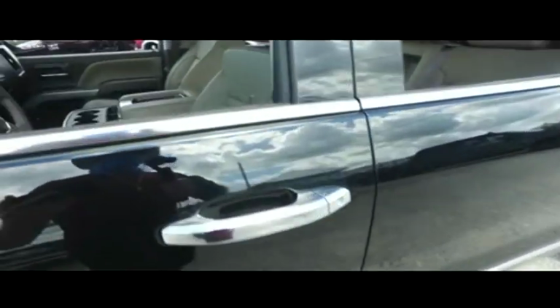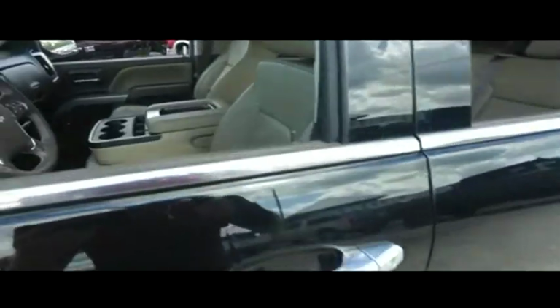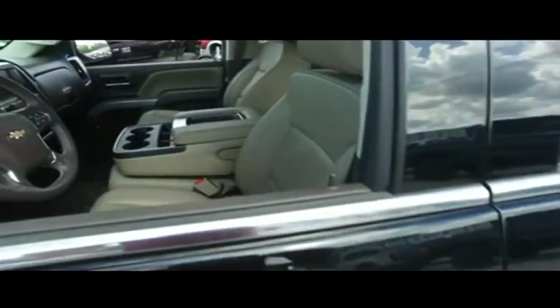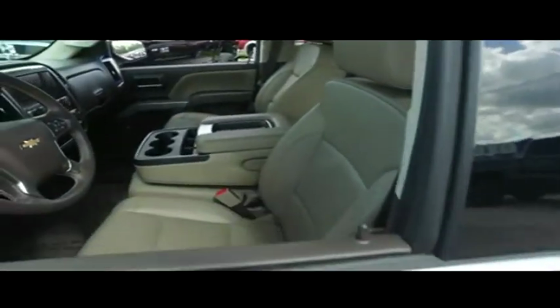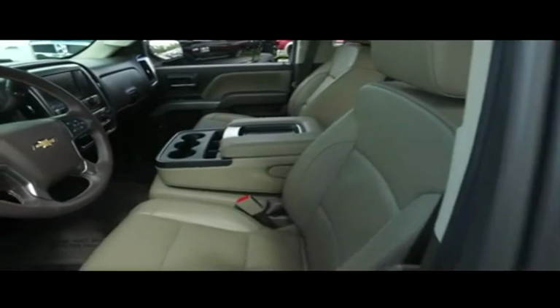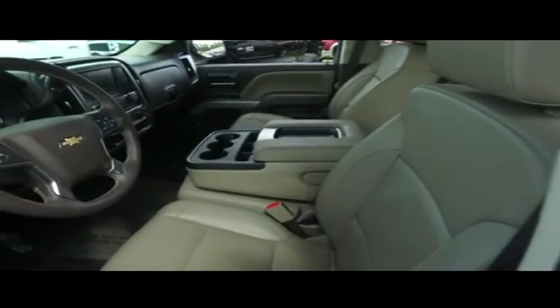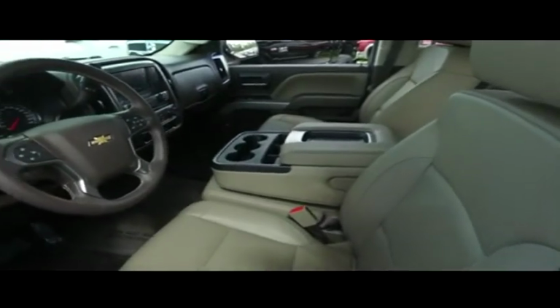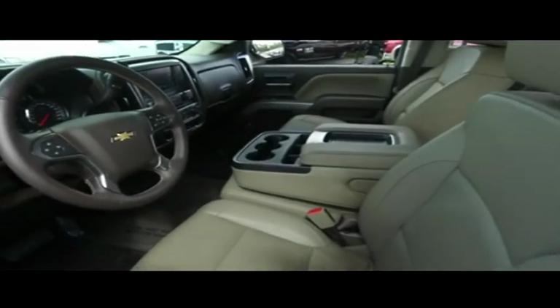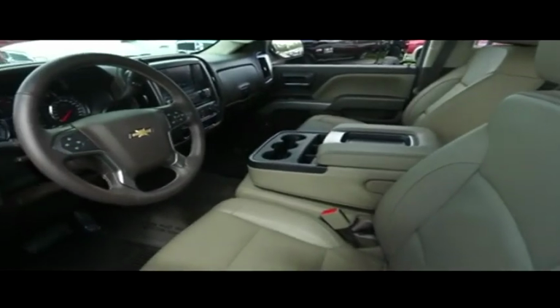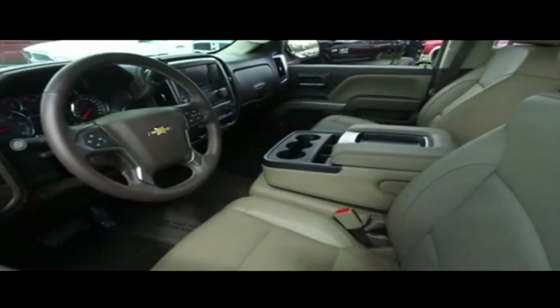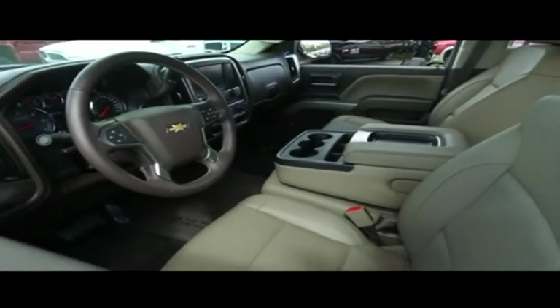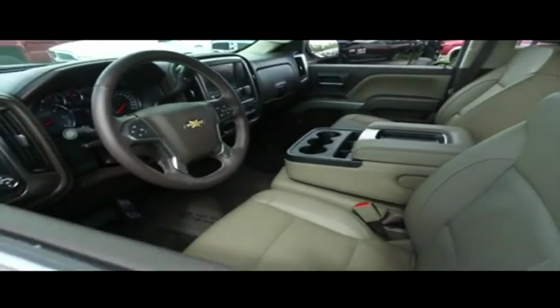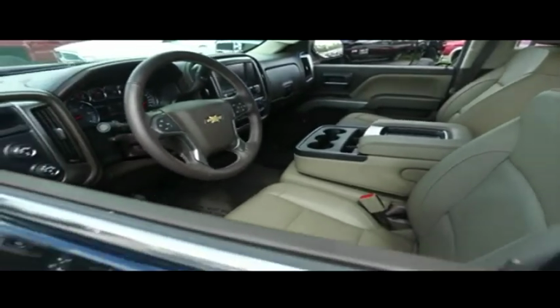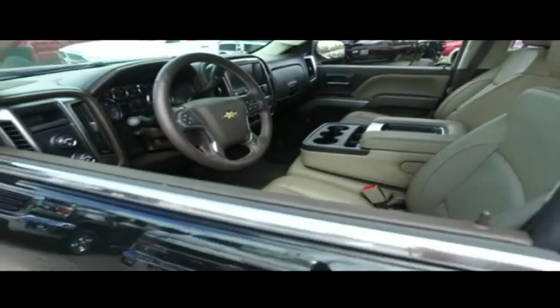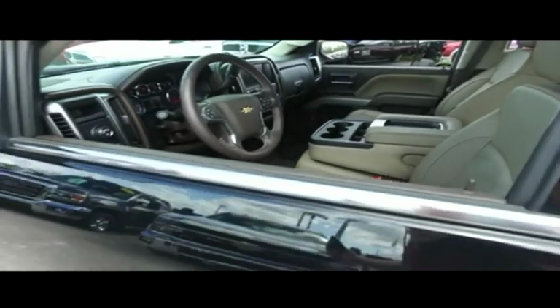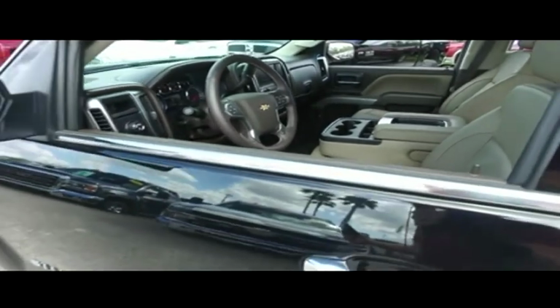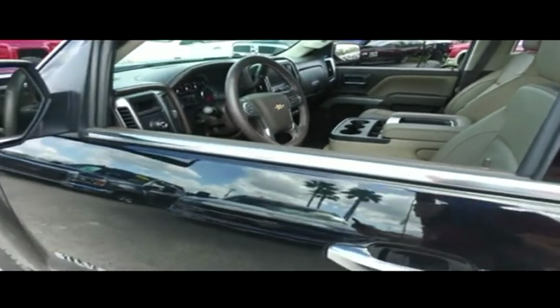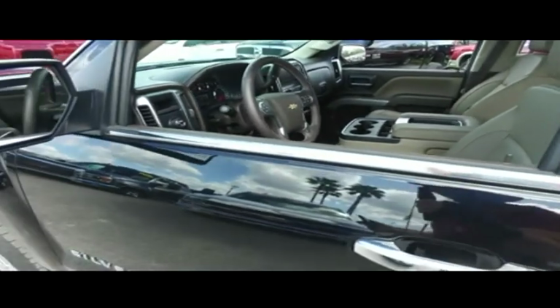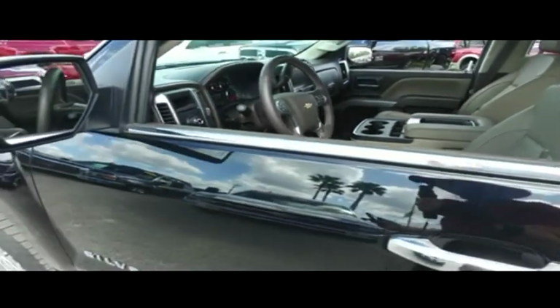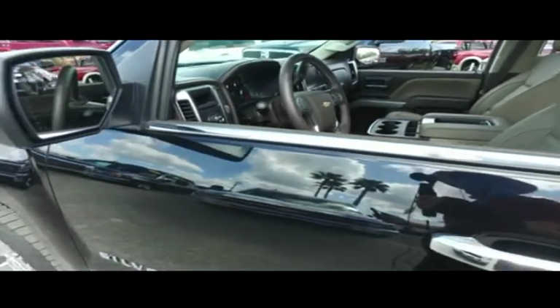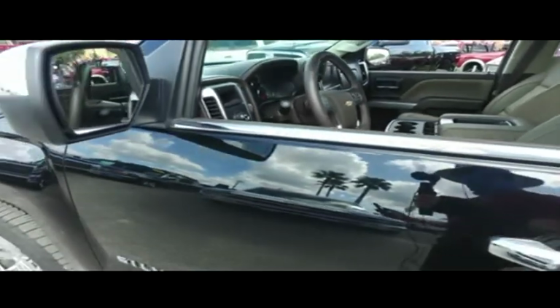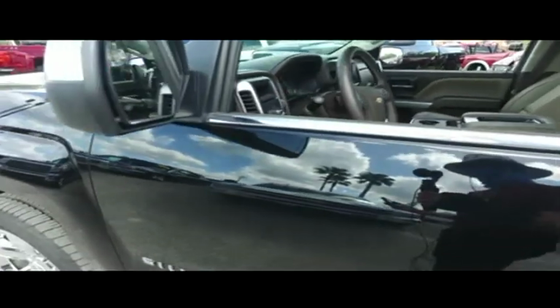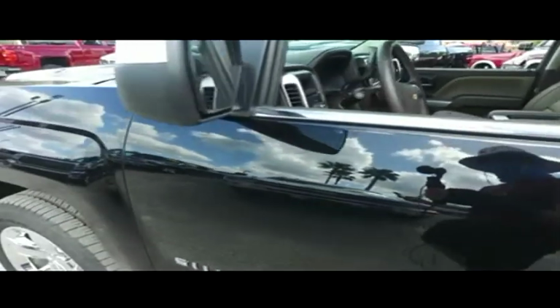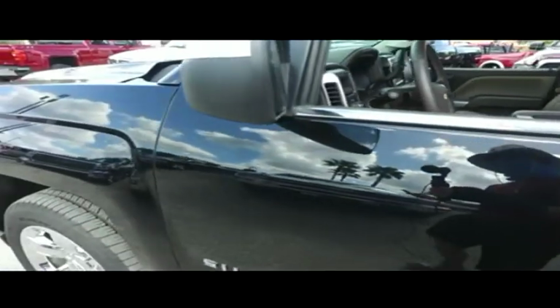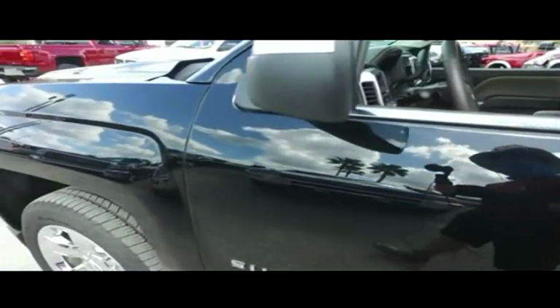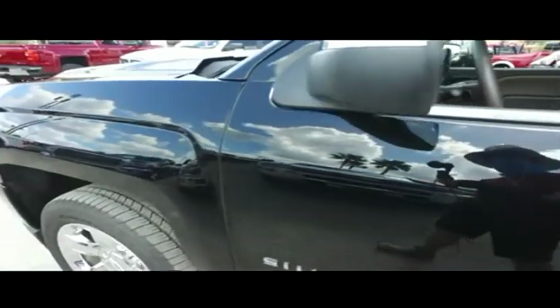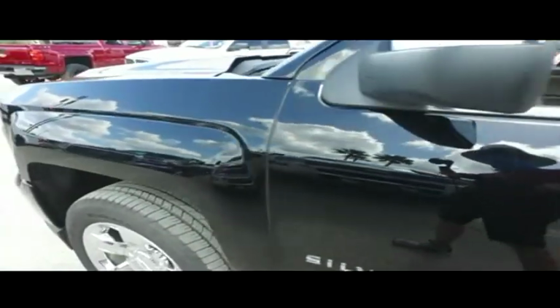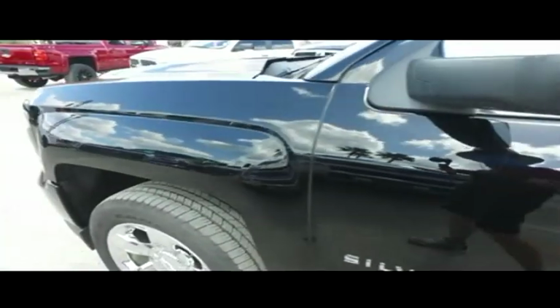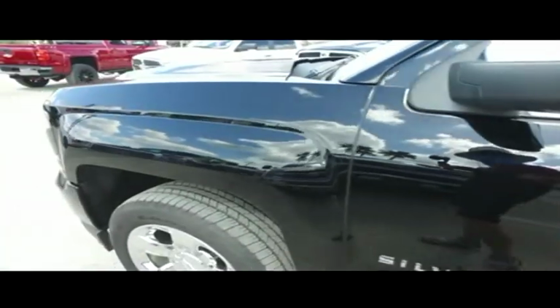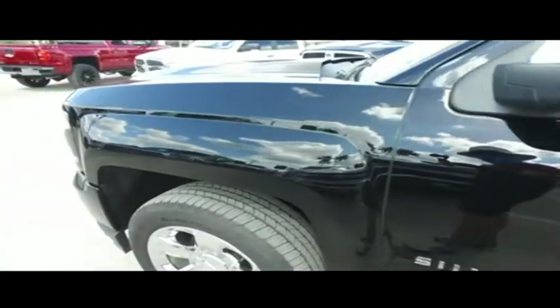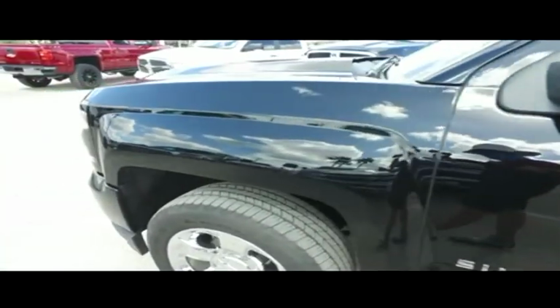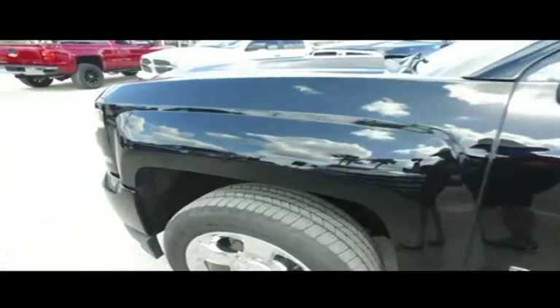Guys, you got that multi-functional steering wheel, super cold dual climate control blowing out arctic air.